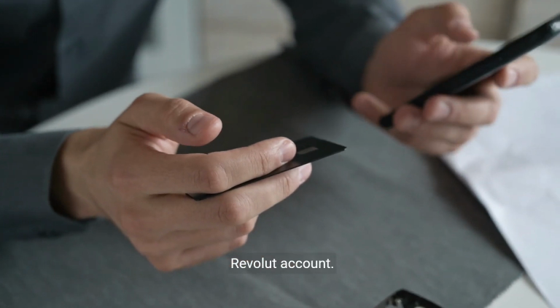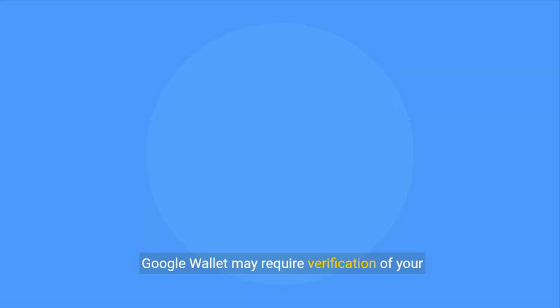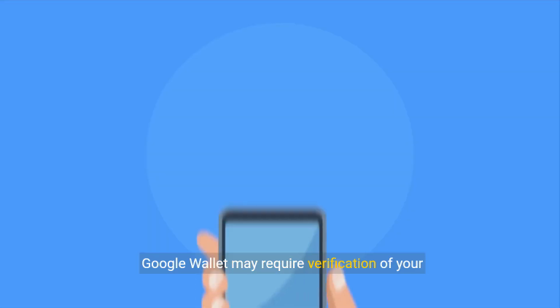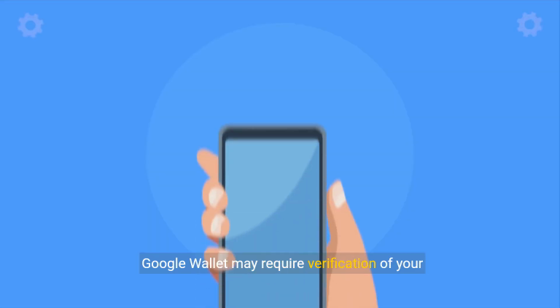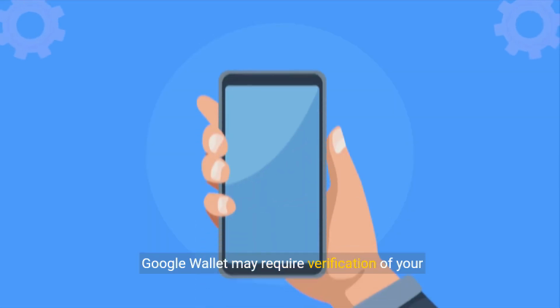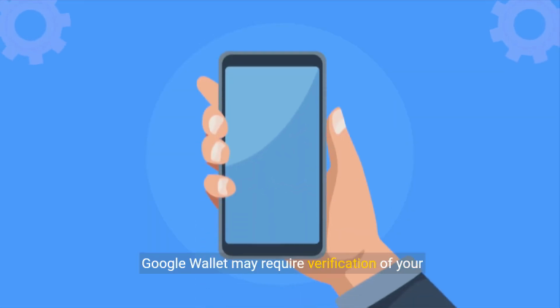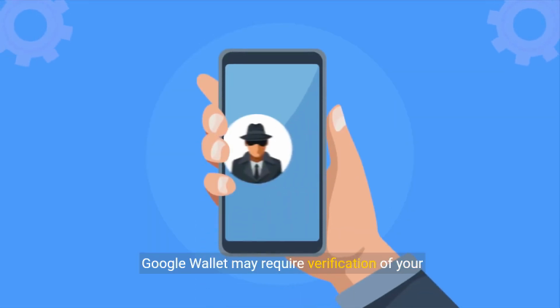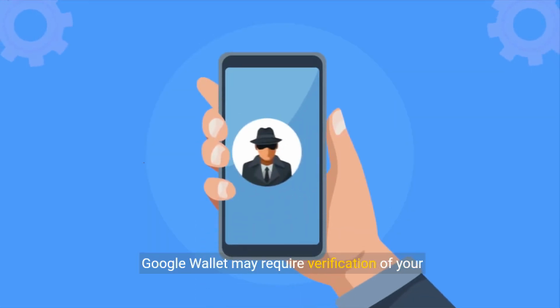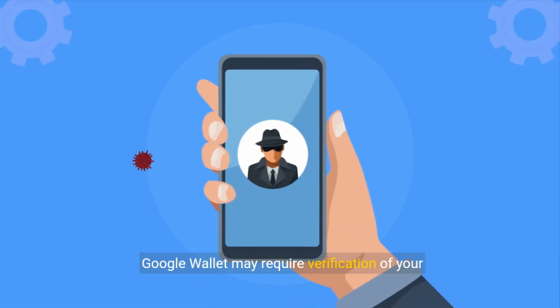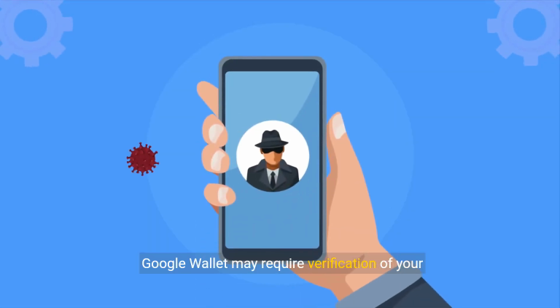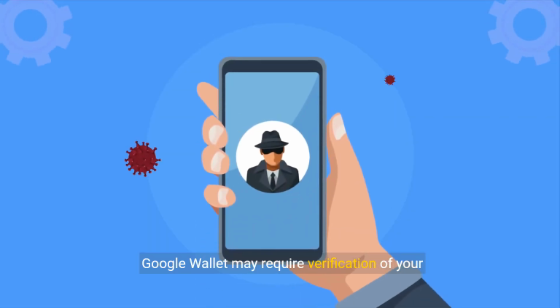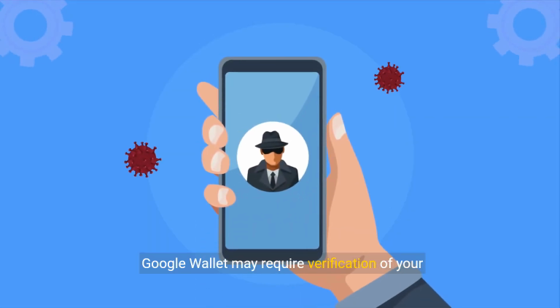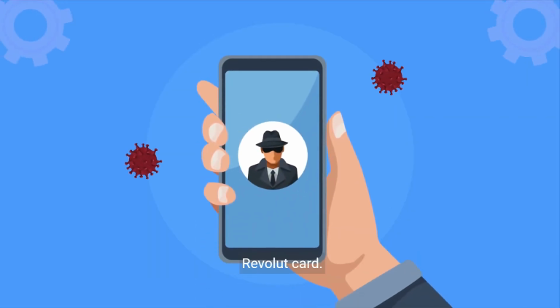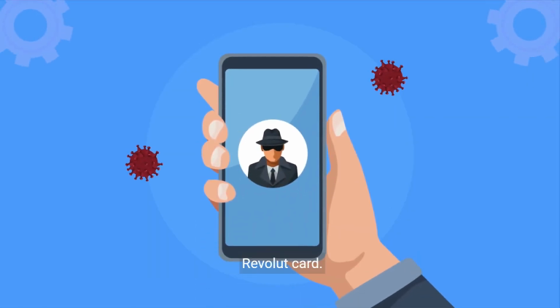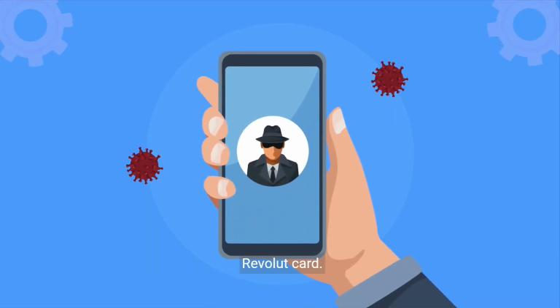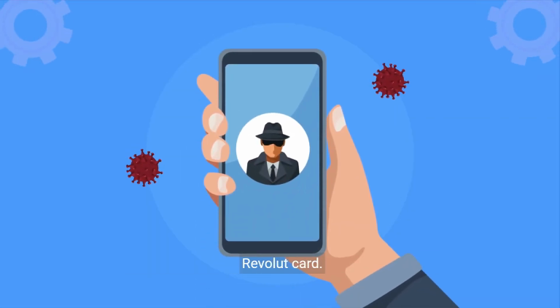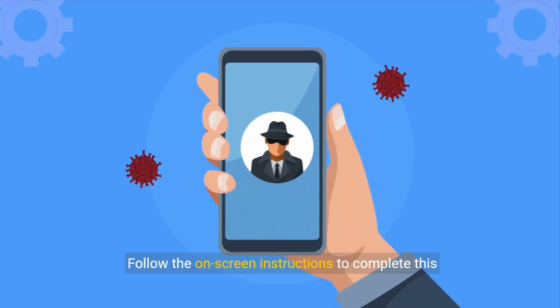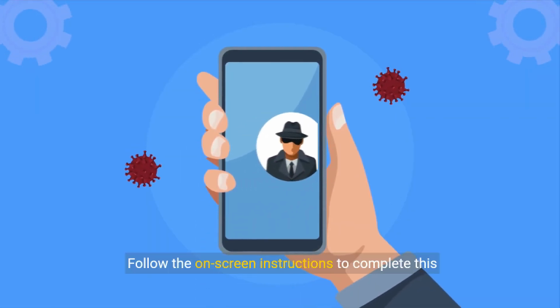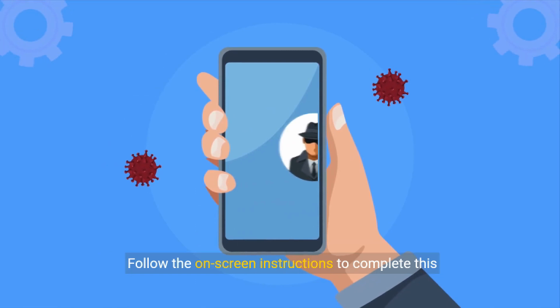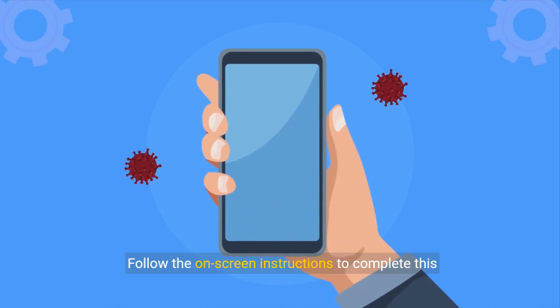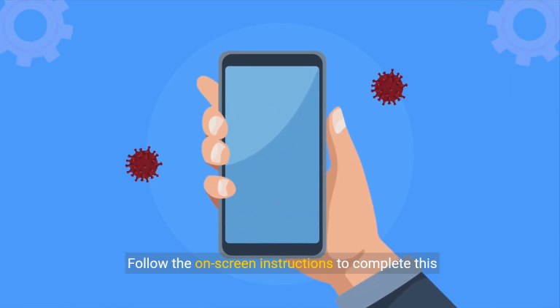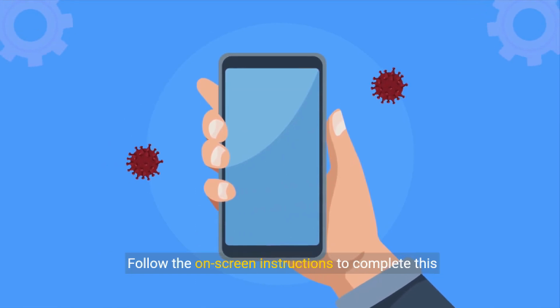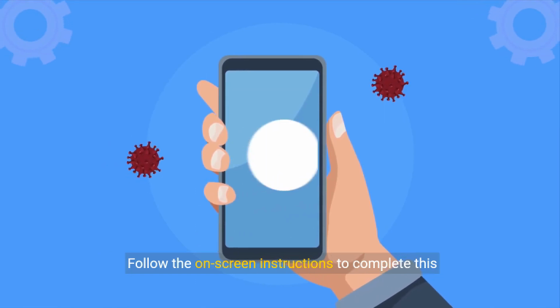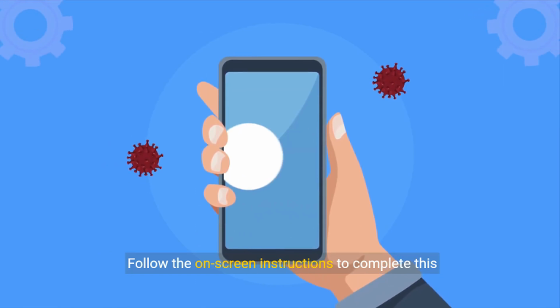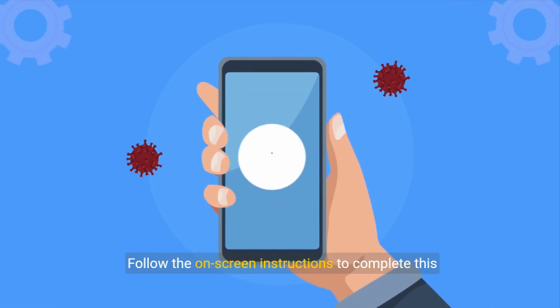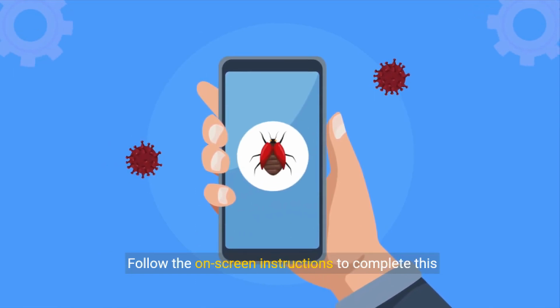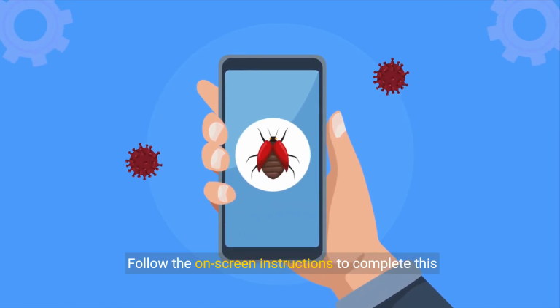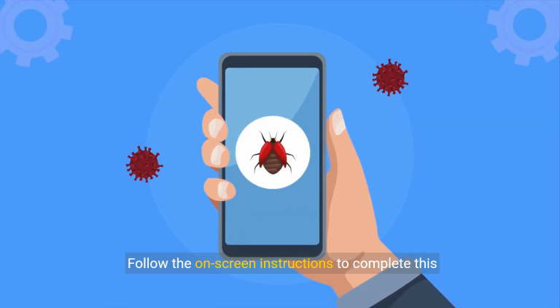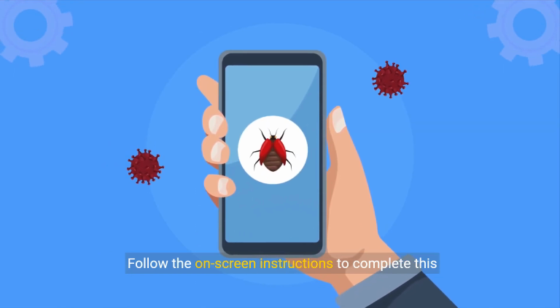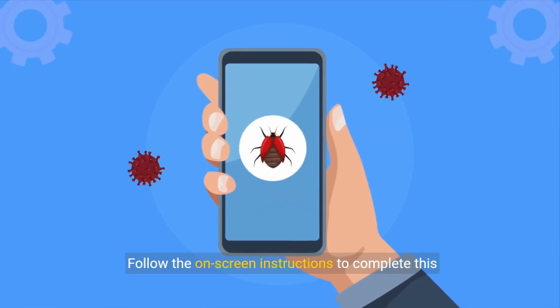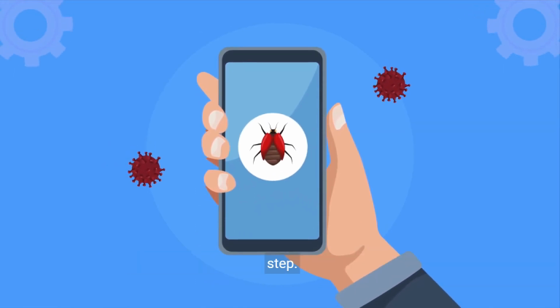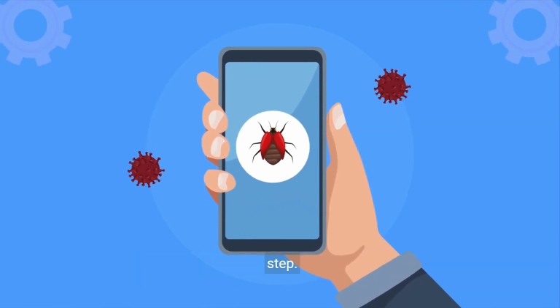Google Wallet may require verification of your Revolut card. Follow the on-screen instructions to complete this step.